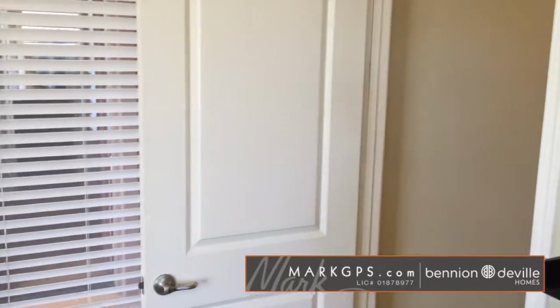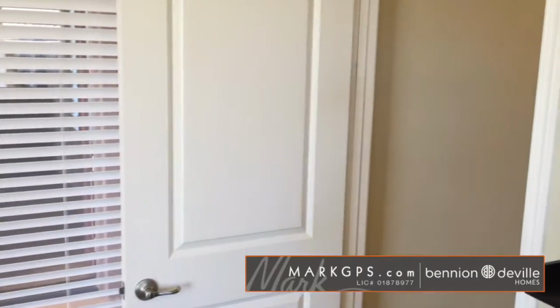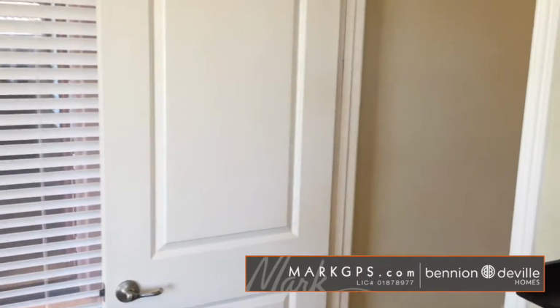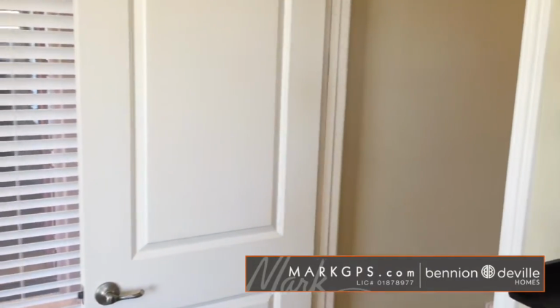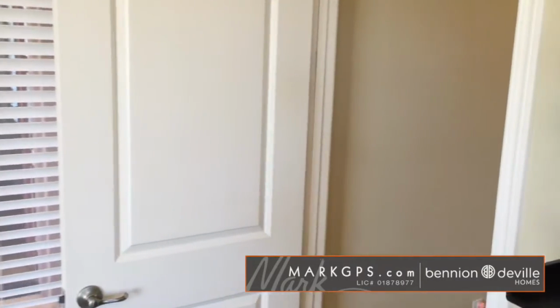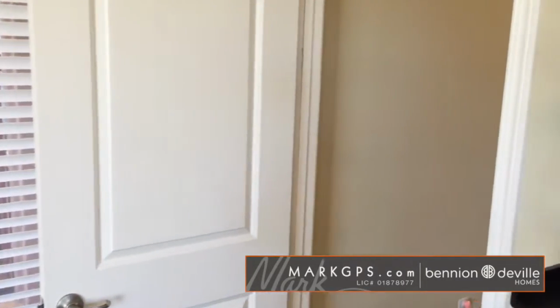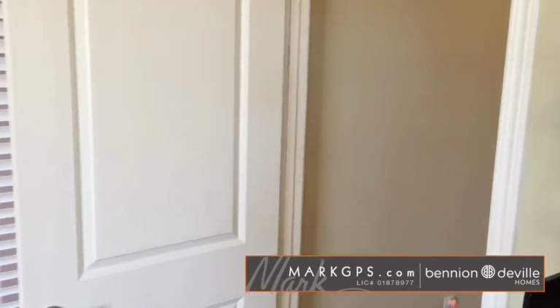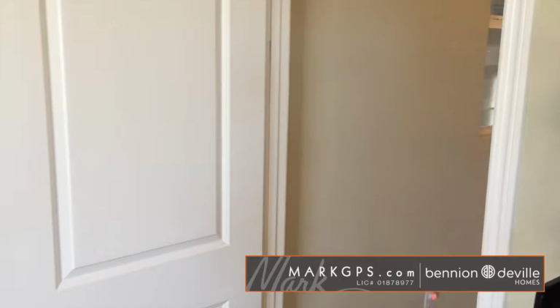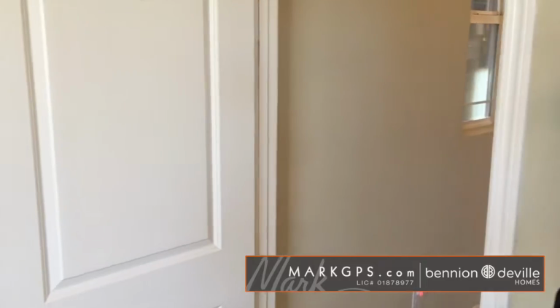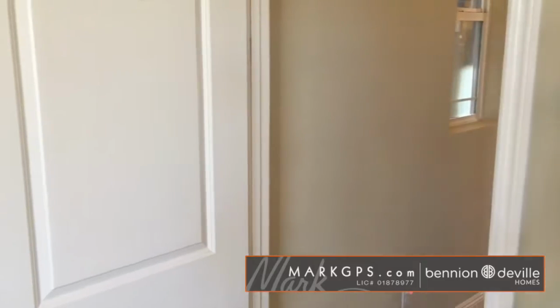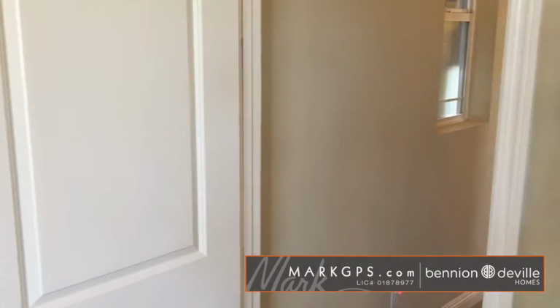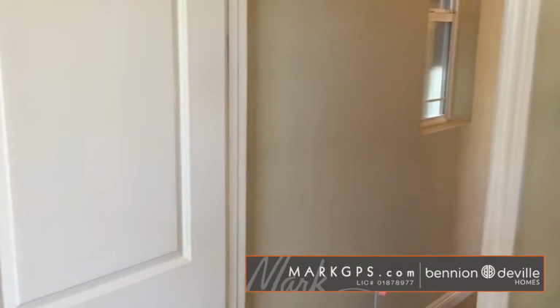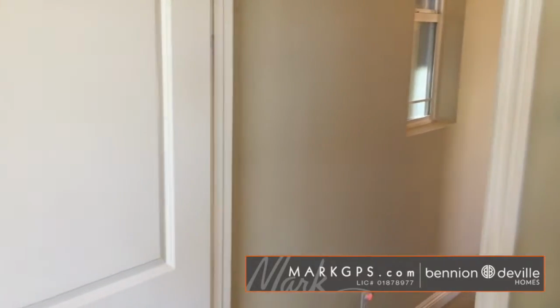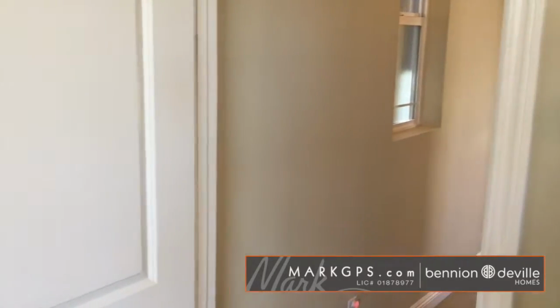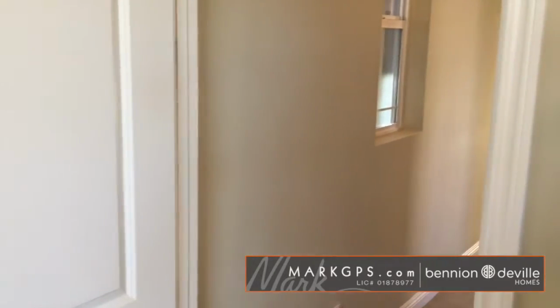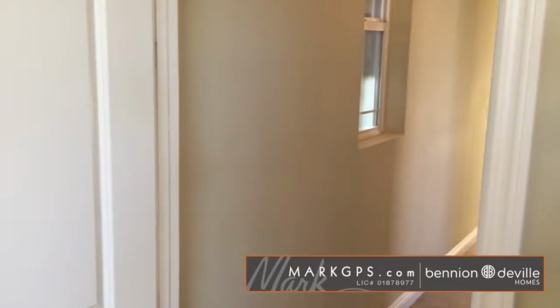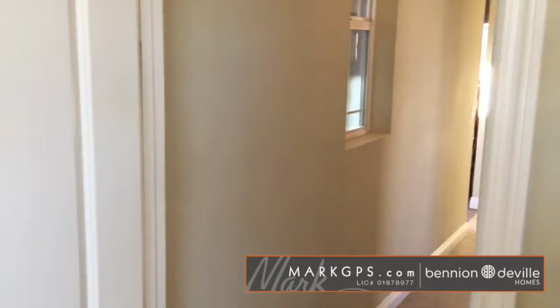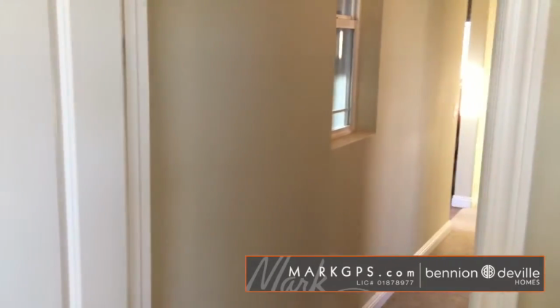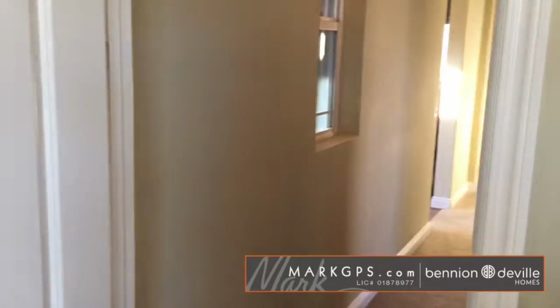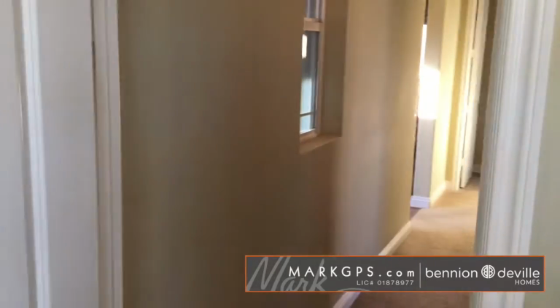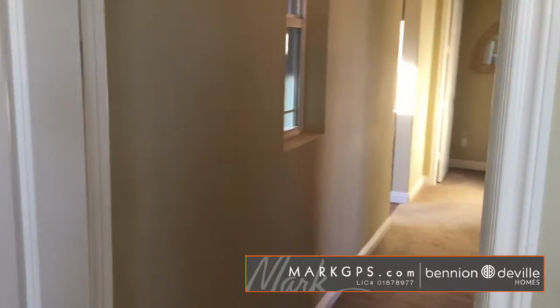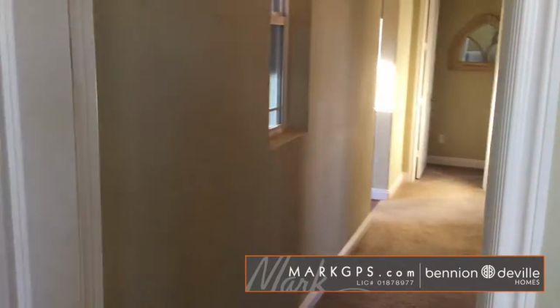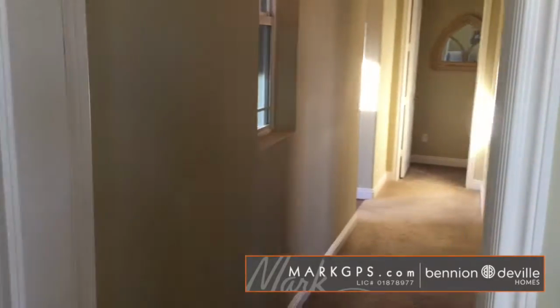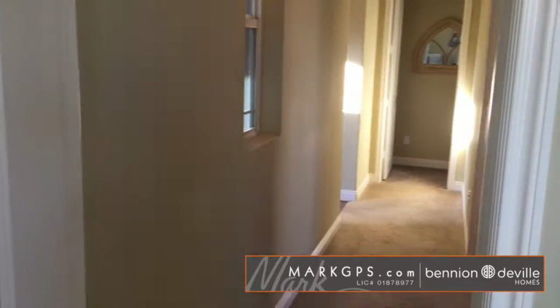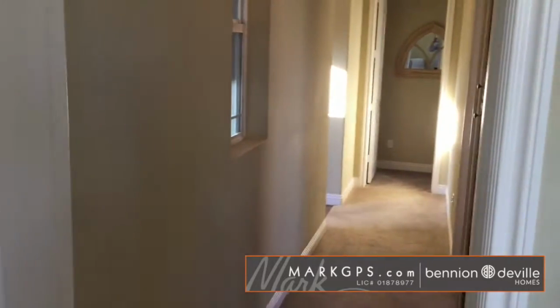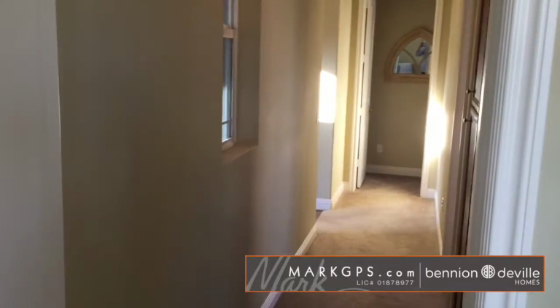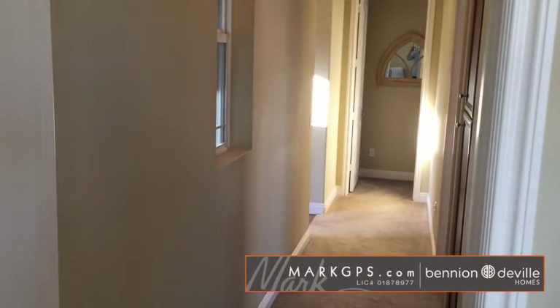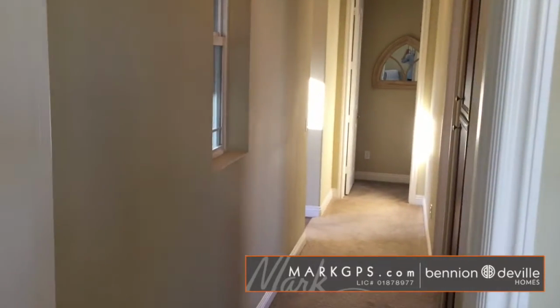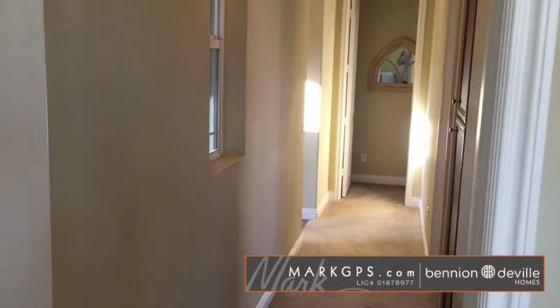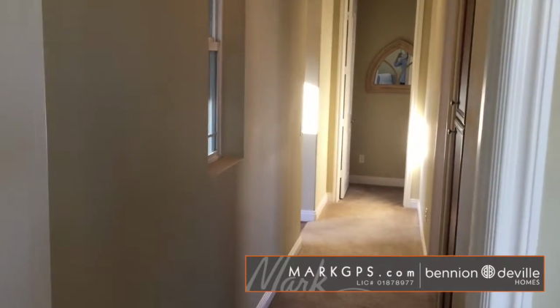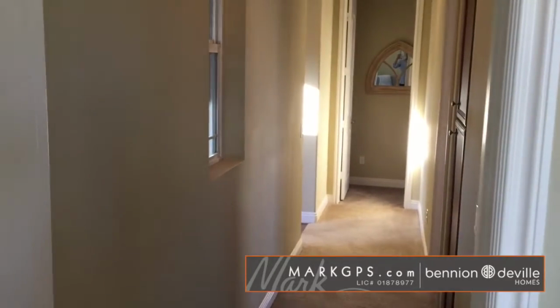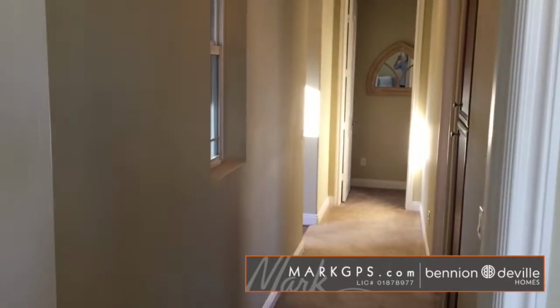Hopefully I have not made you sick by this point — you can see the hallway that goes back down to the living room.